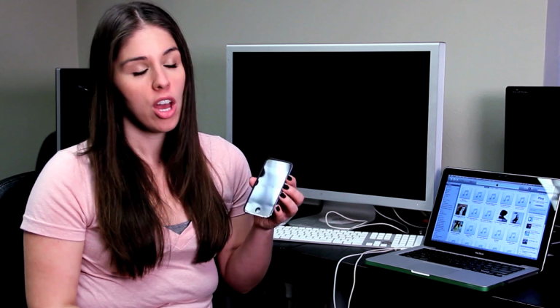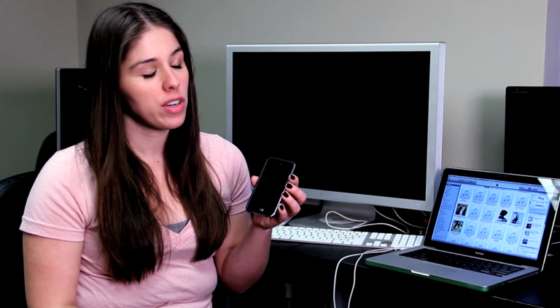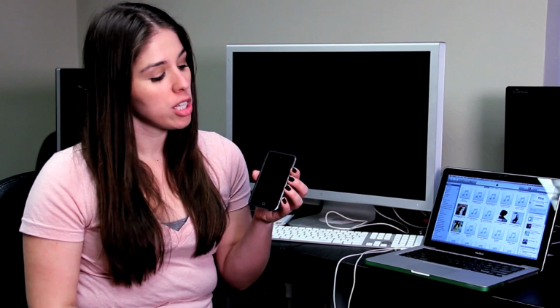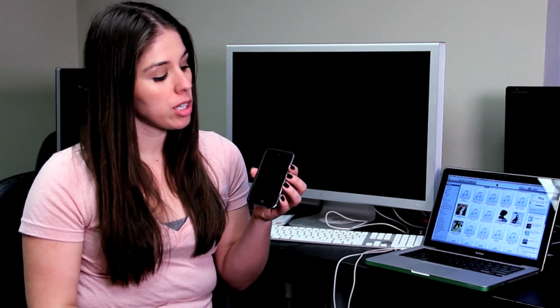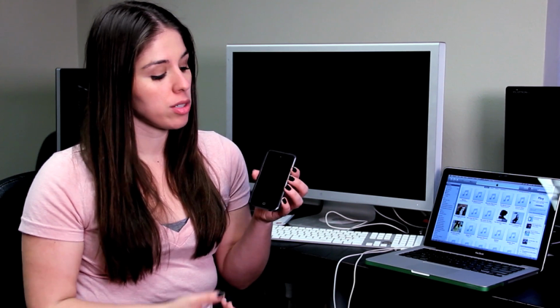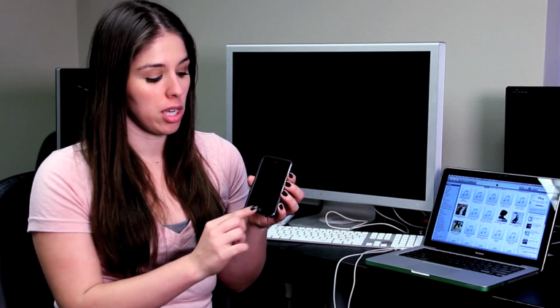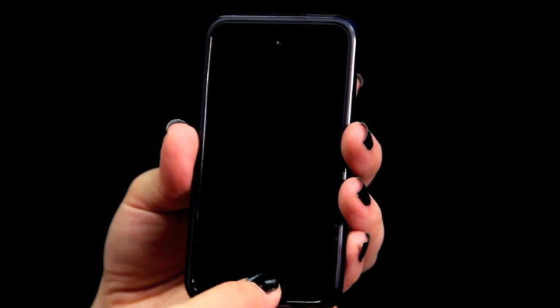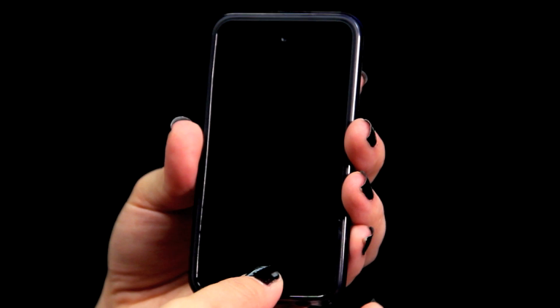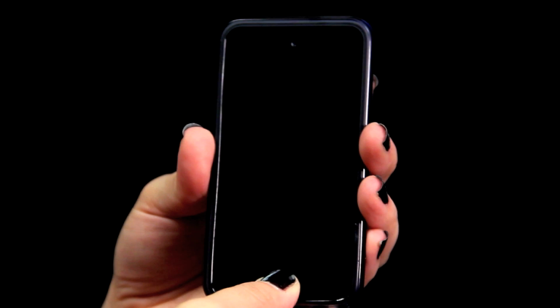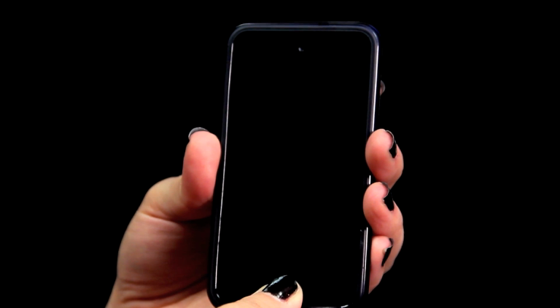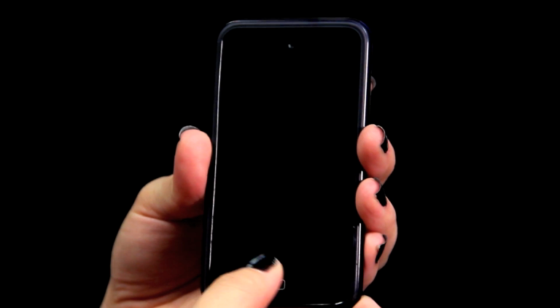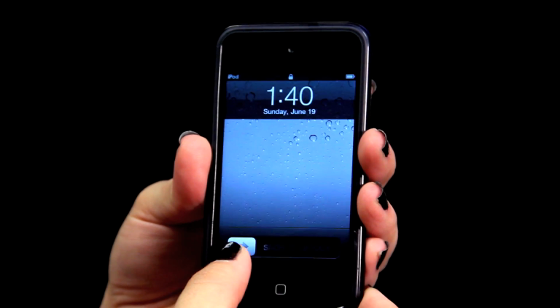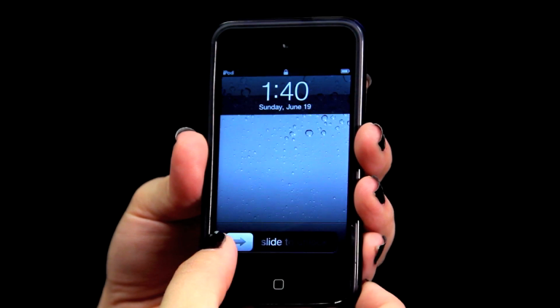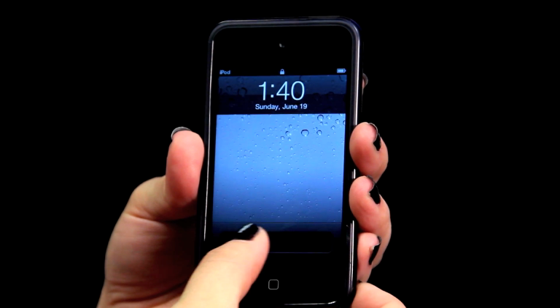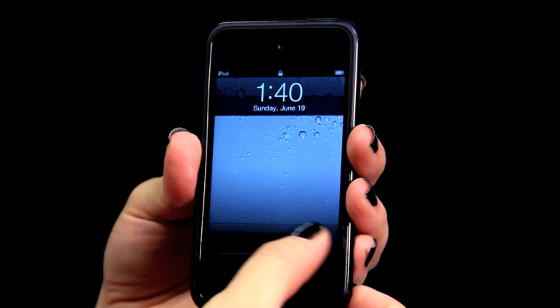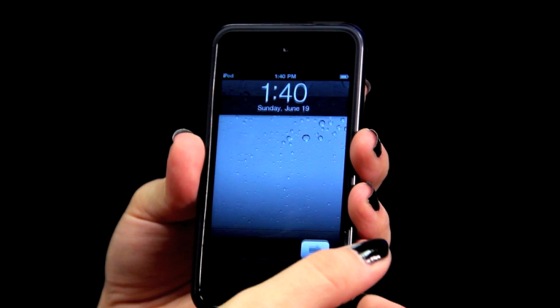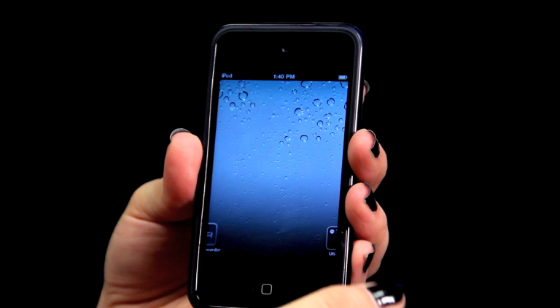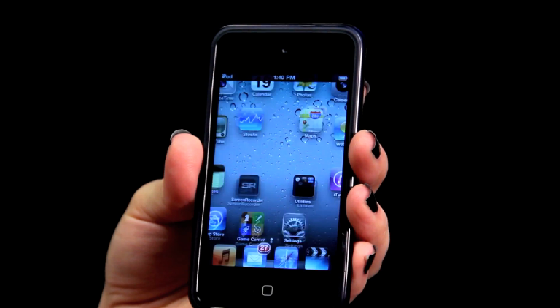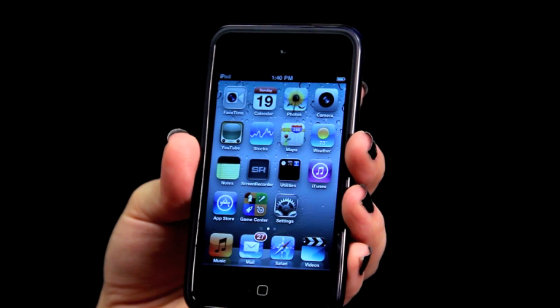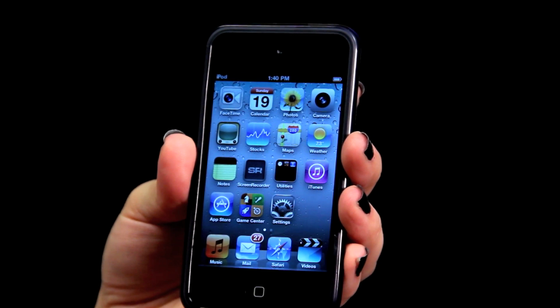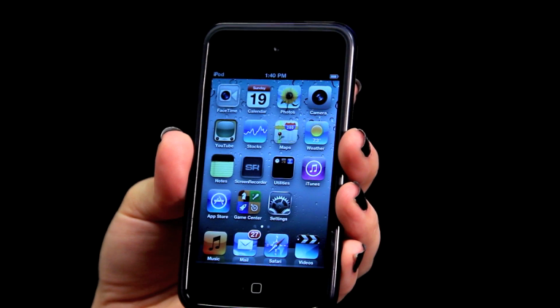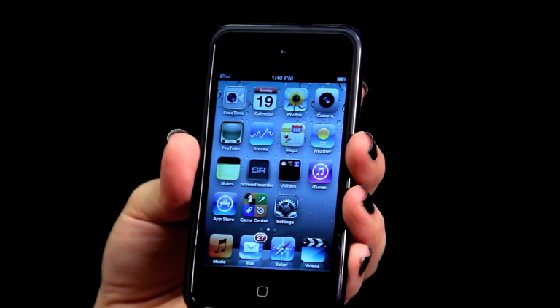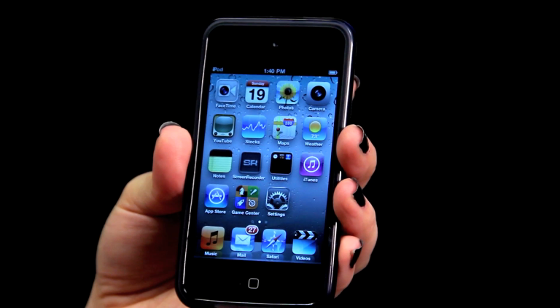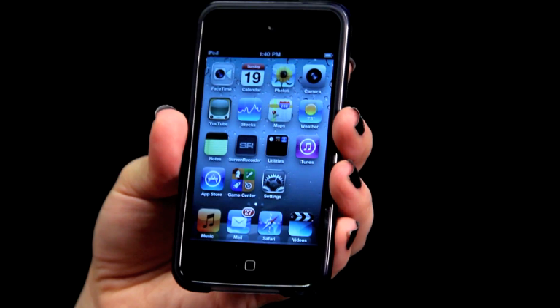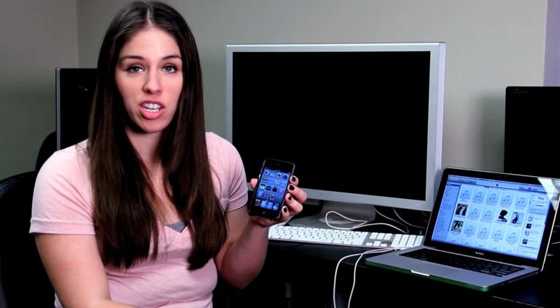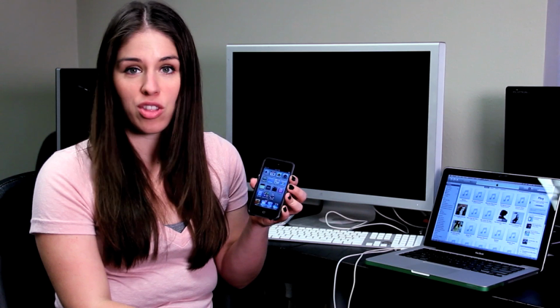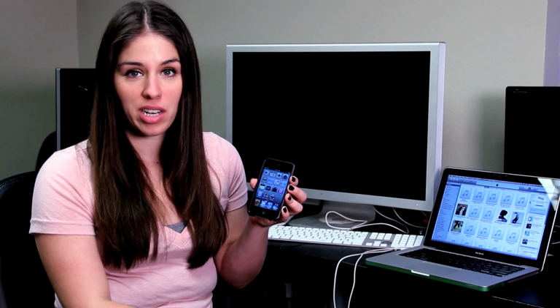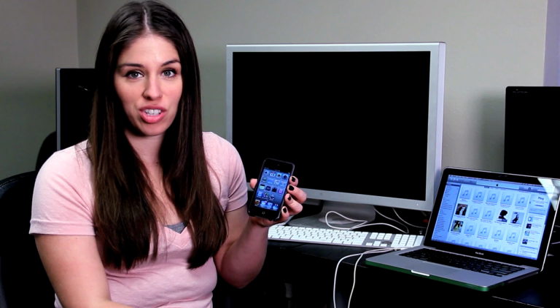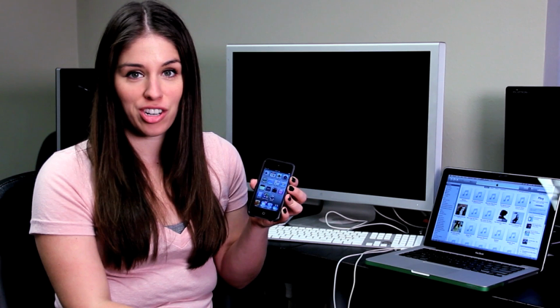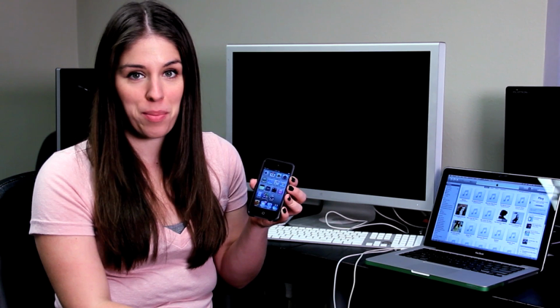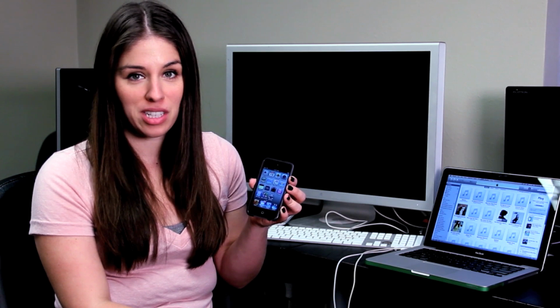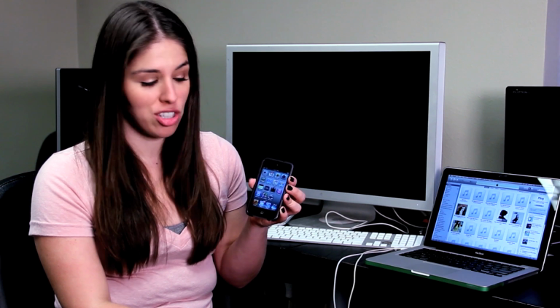The first thing you want to do is hit your home button to get your screen to appear, slide to unlock, and this will take you to the main screen on your iPod Touch.